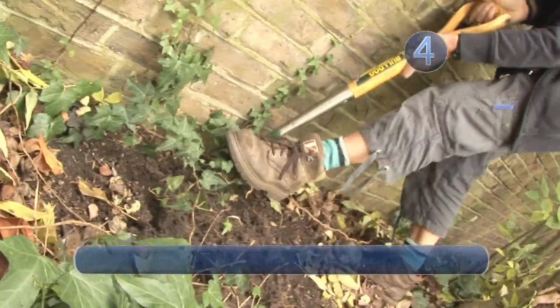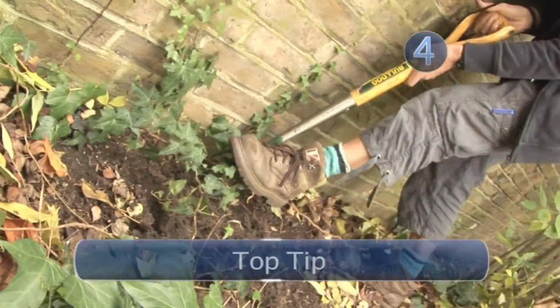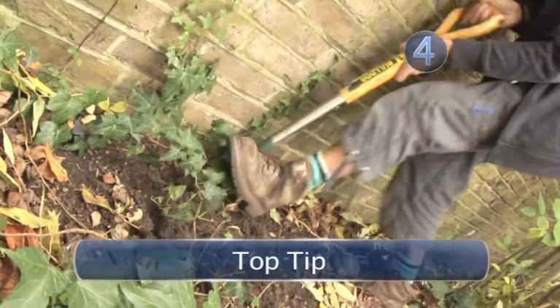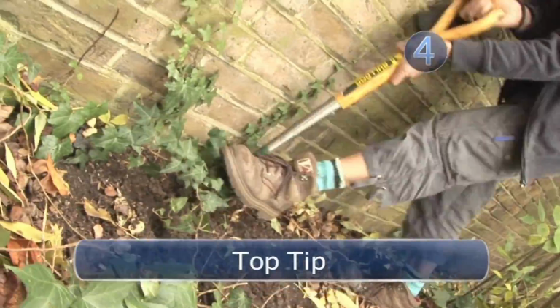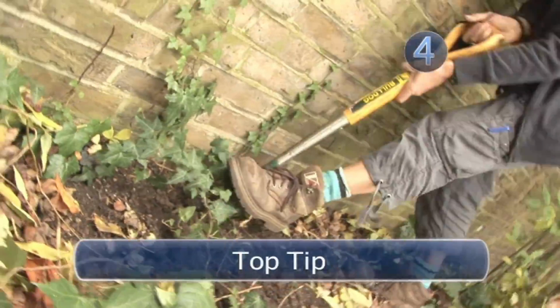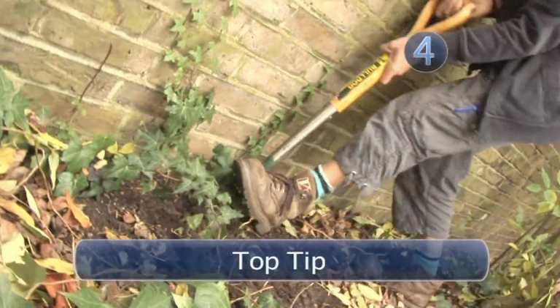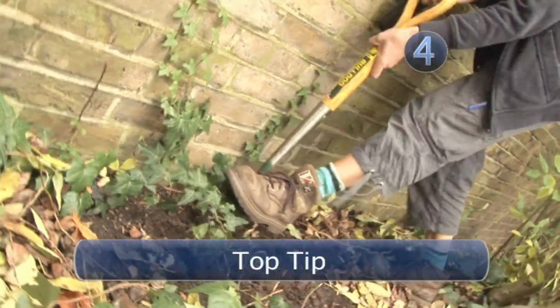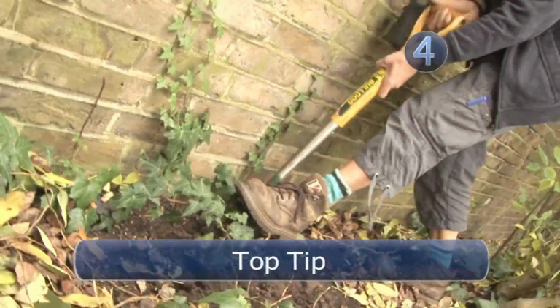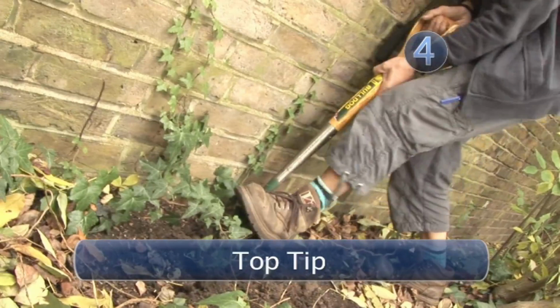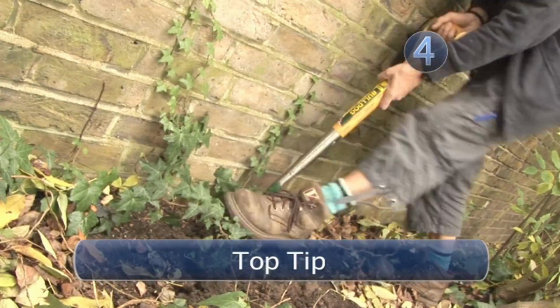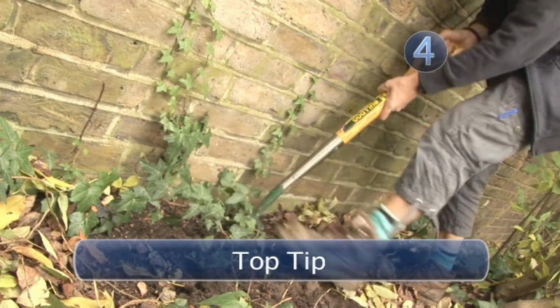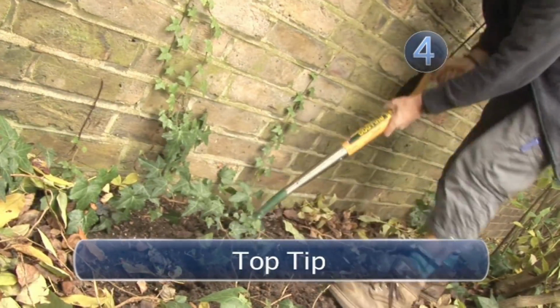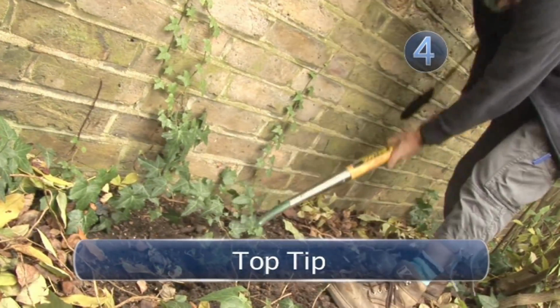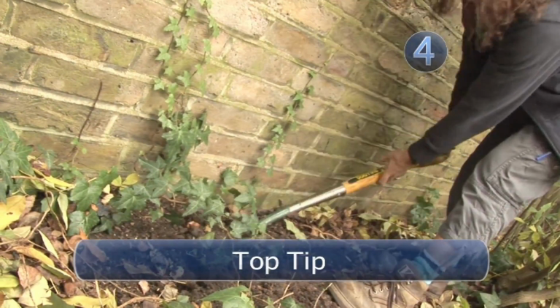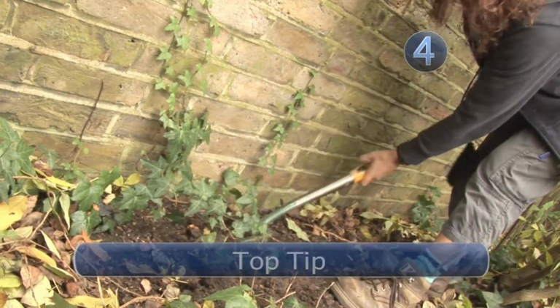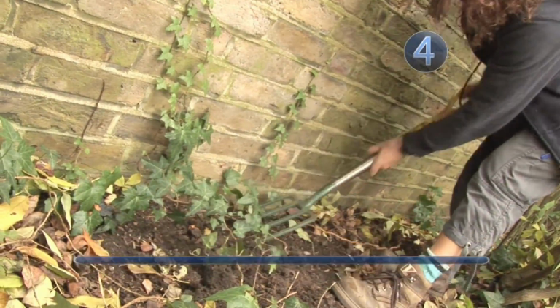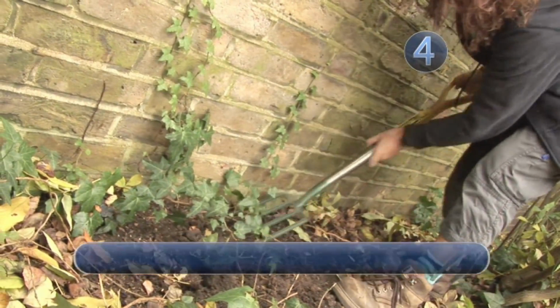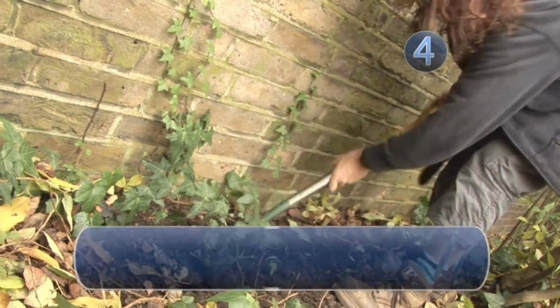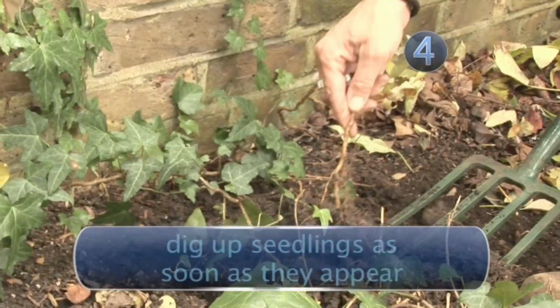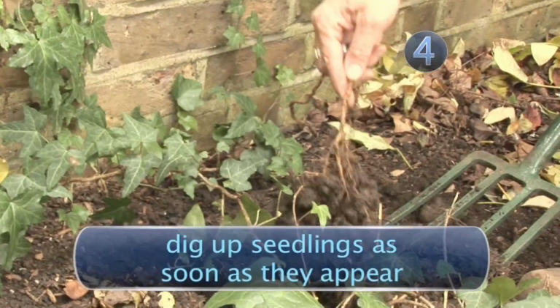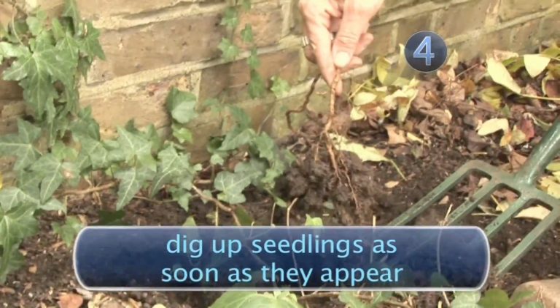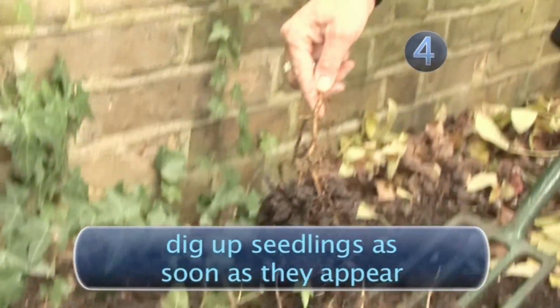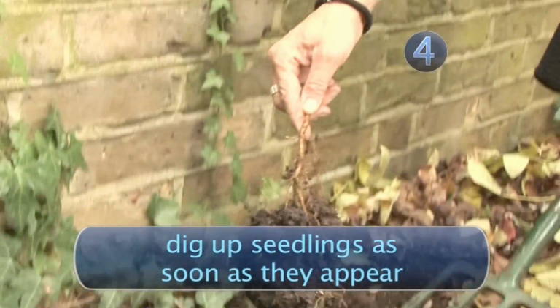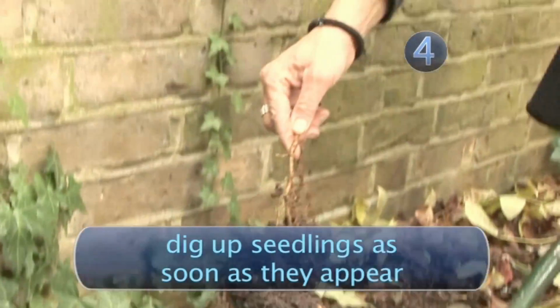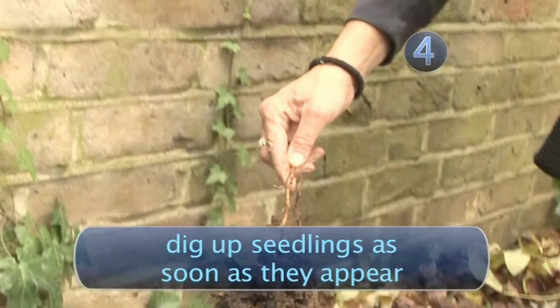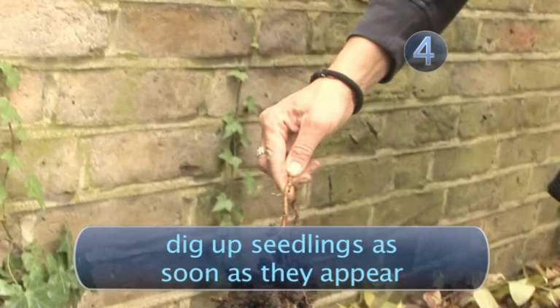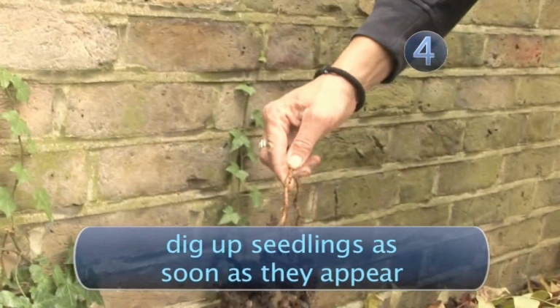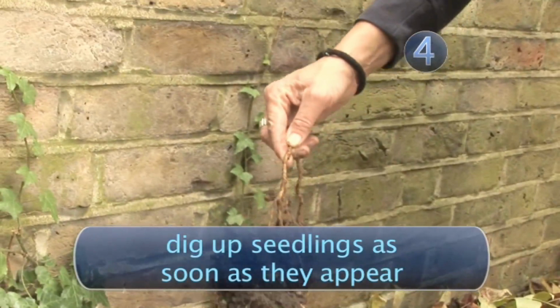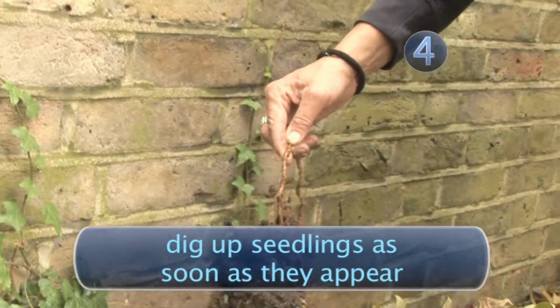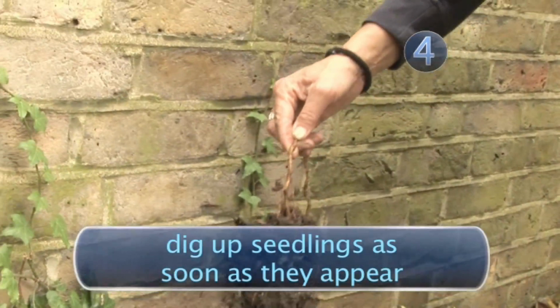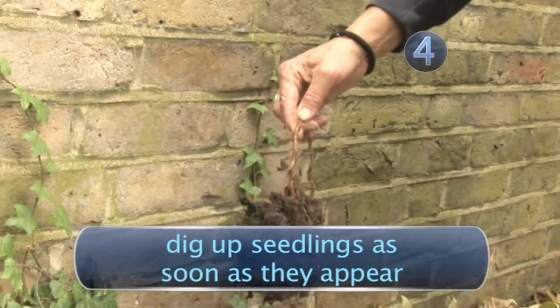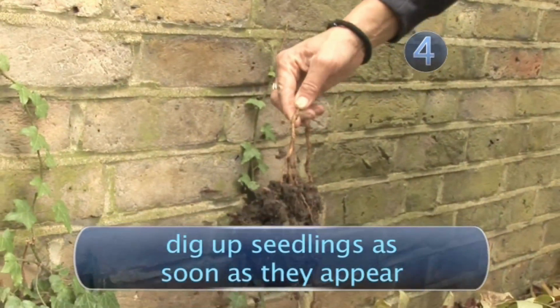Top tip: Digging up seedlings as soon as they appear will save you a lot of time in the future.